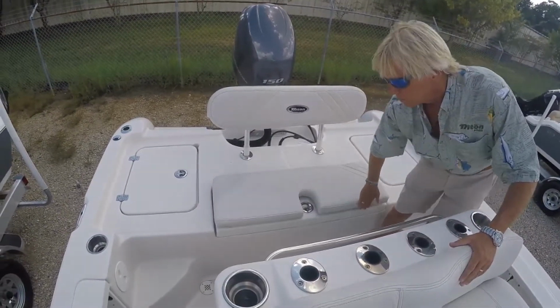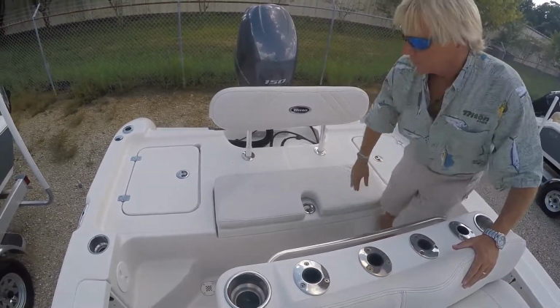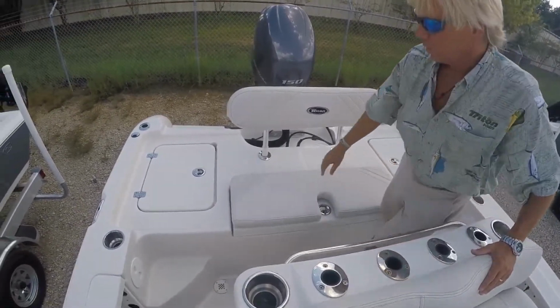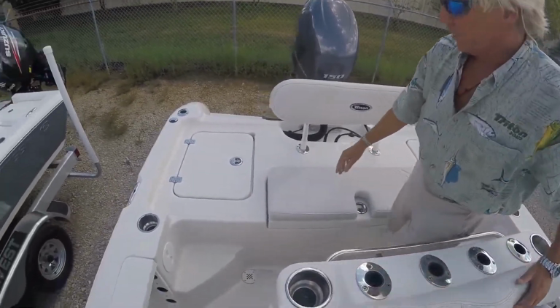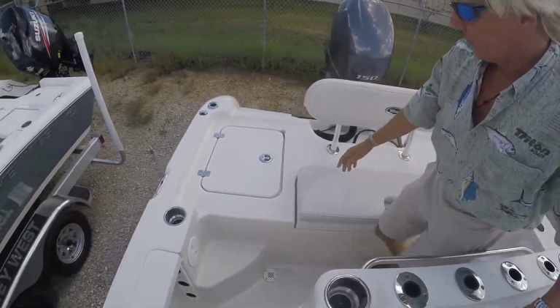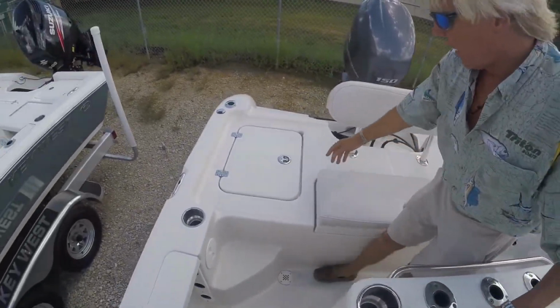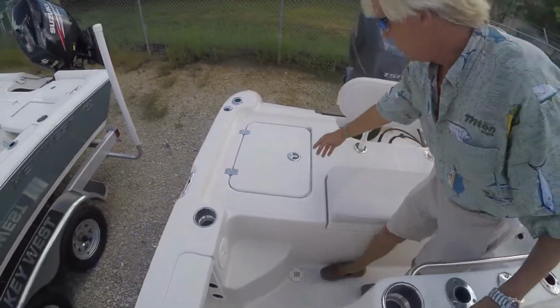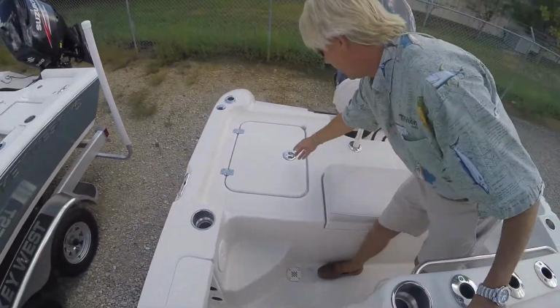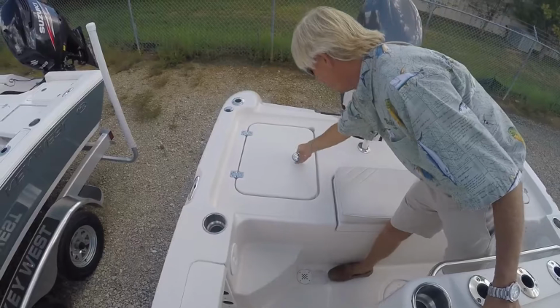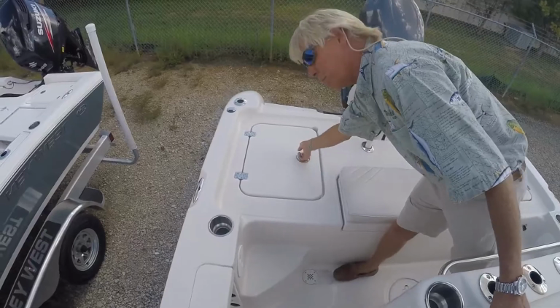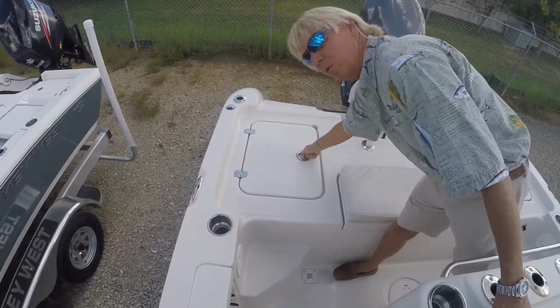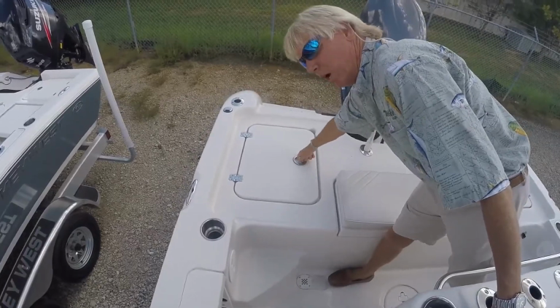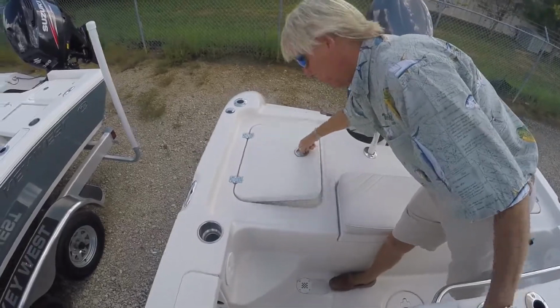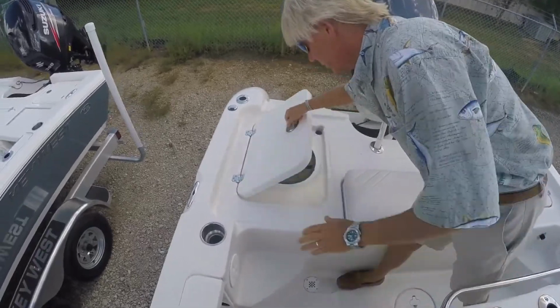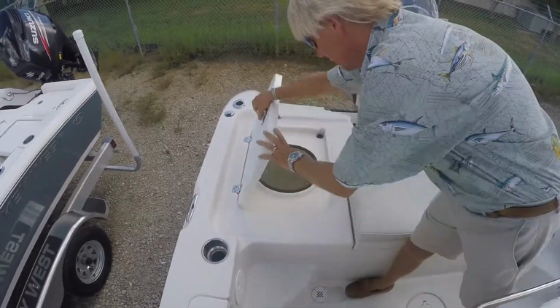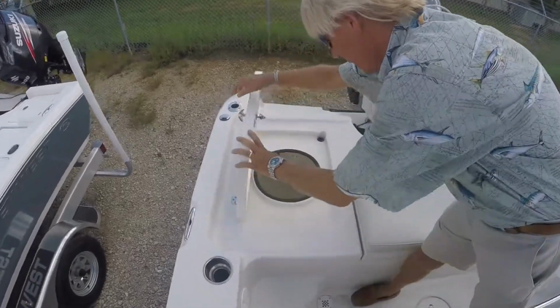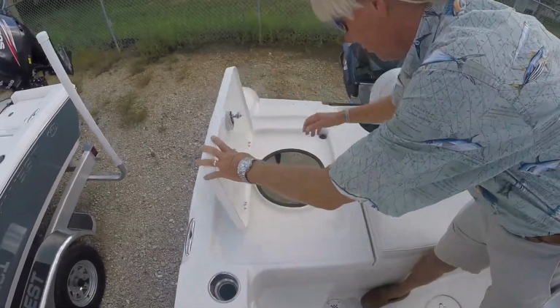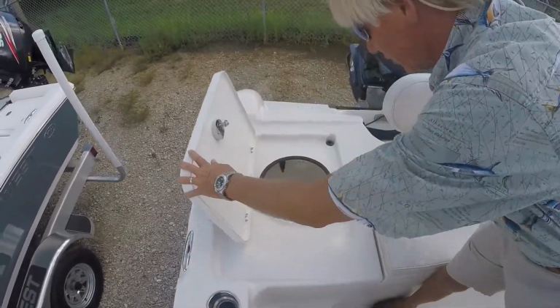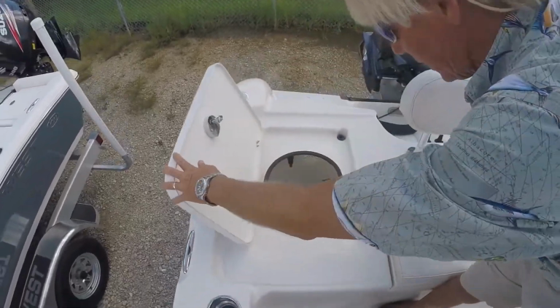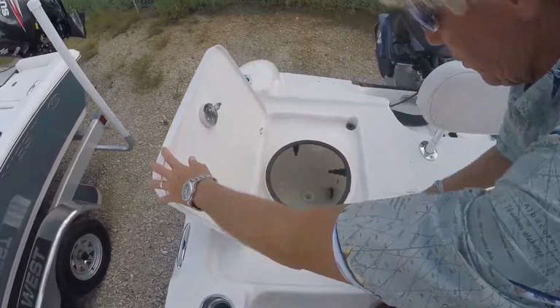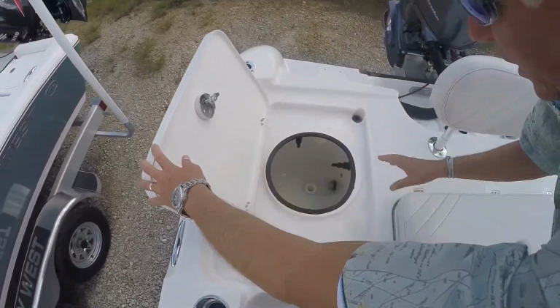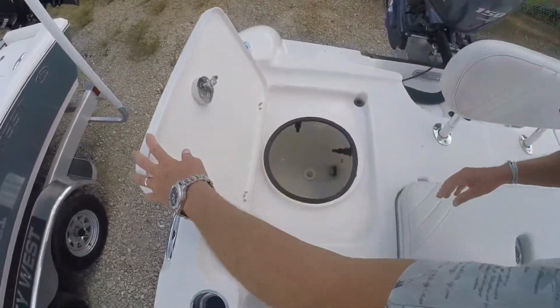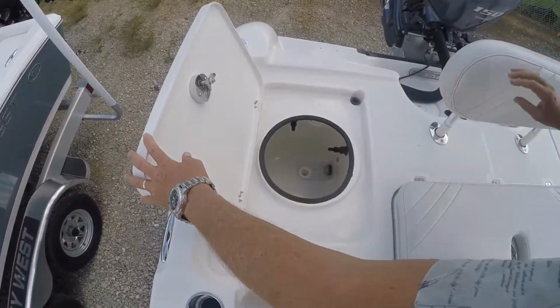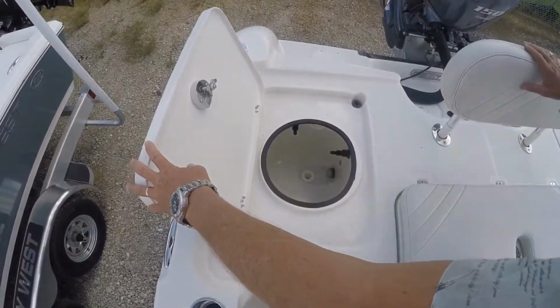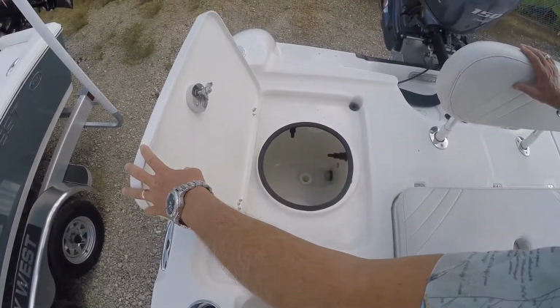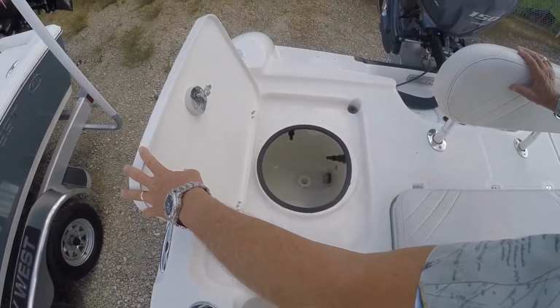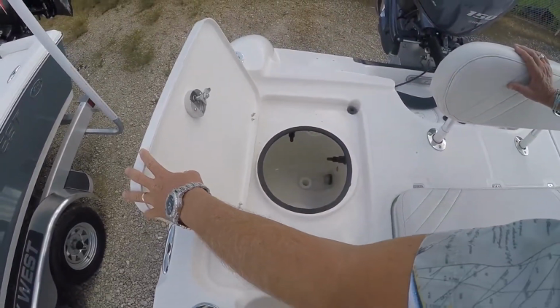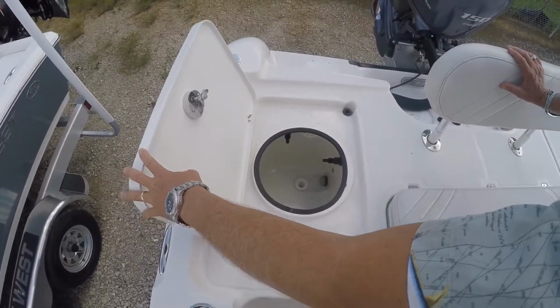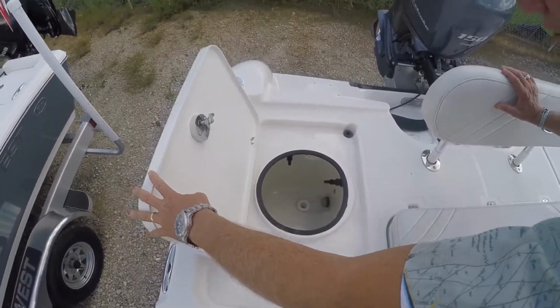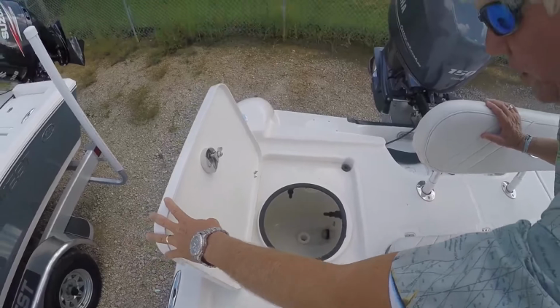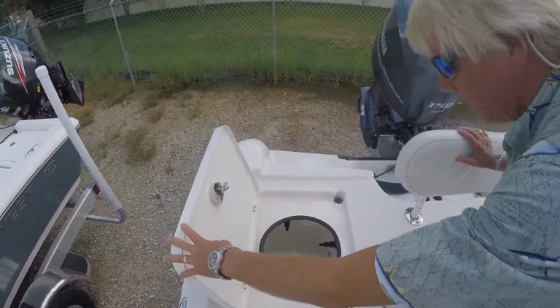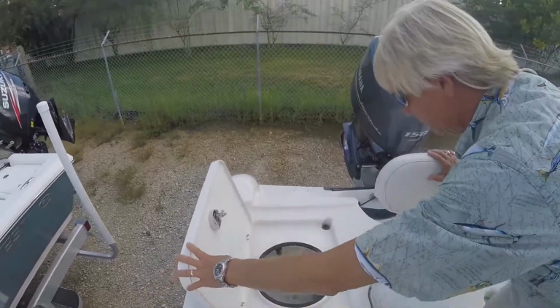Here on the other side, you have your bait well — a nice circular bait well. It has recirculation on the bait well itself also.